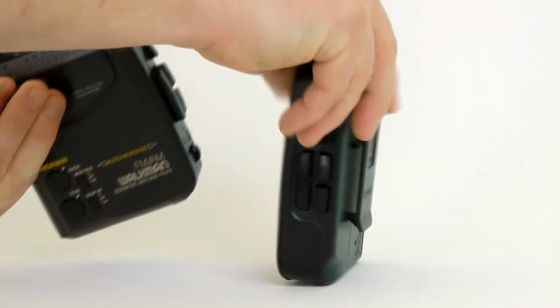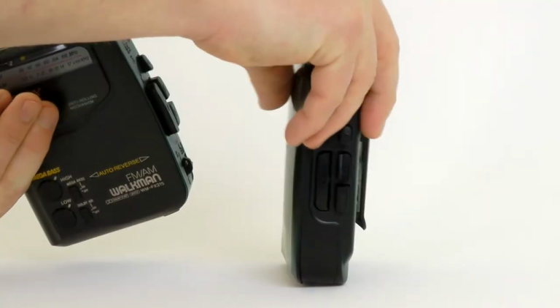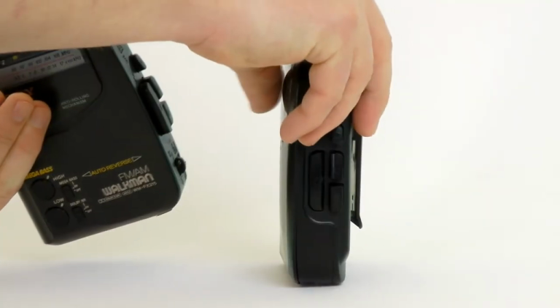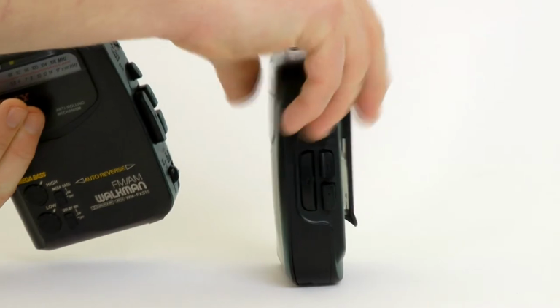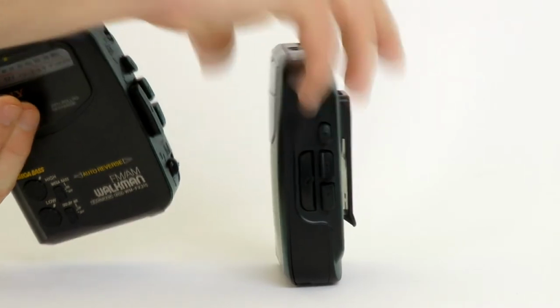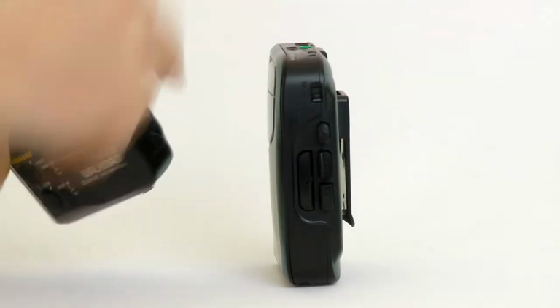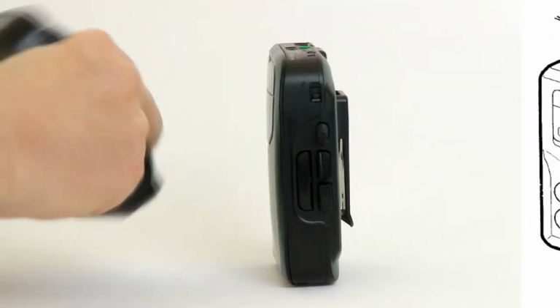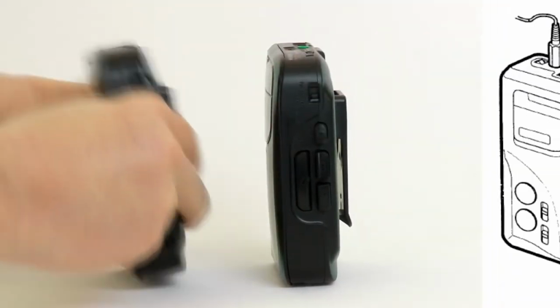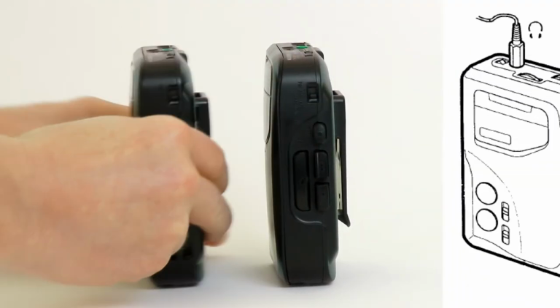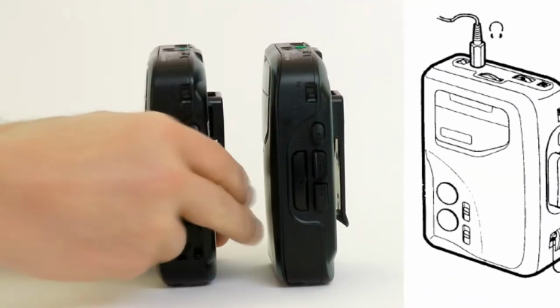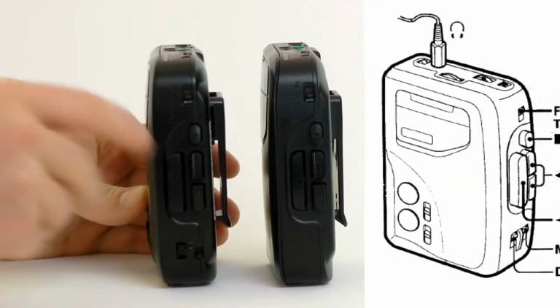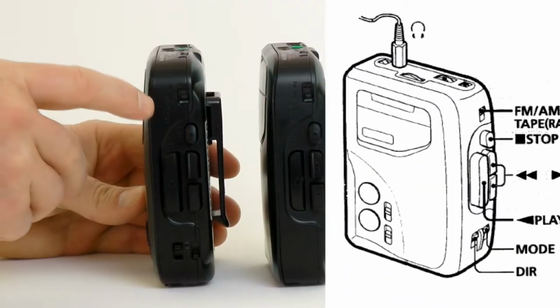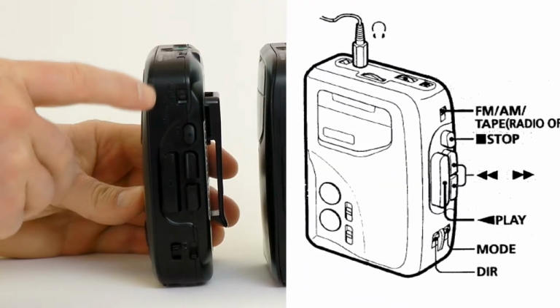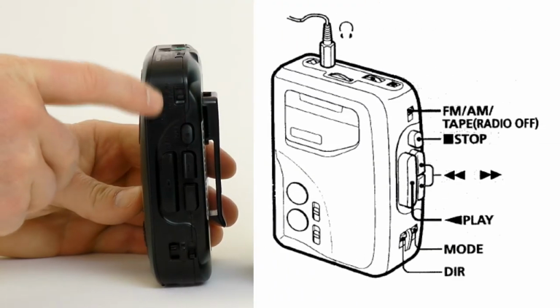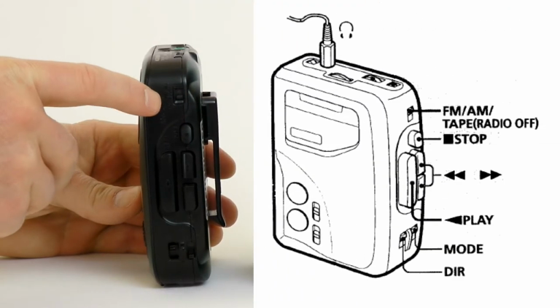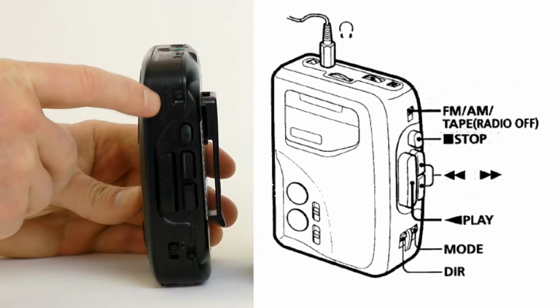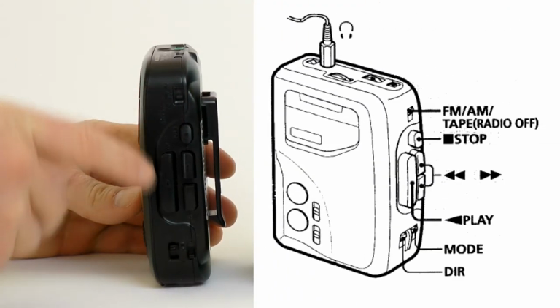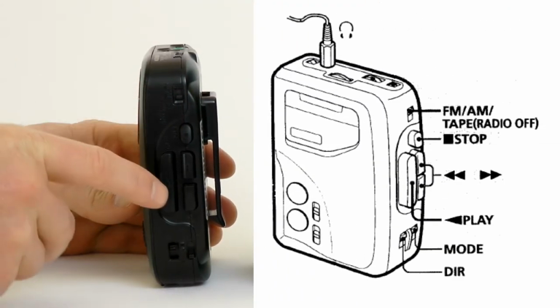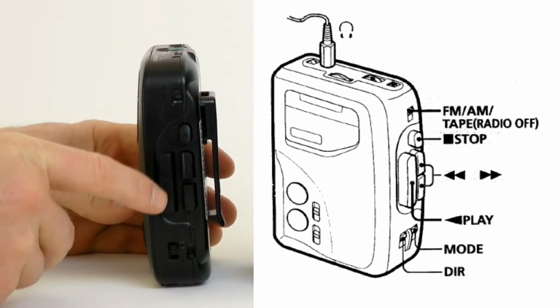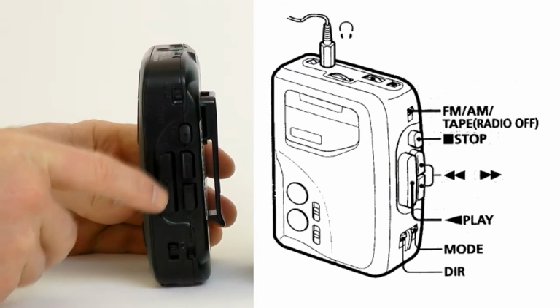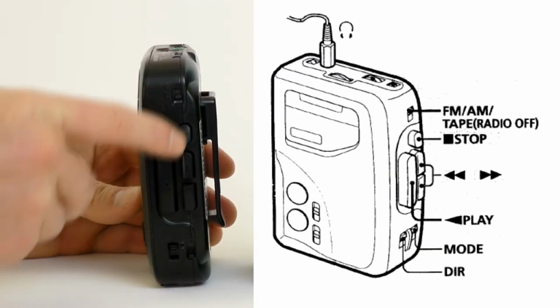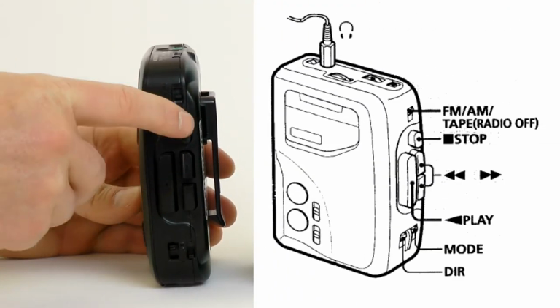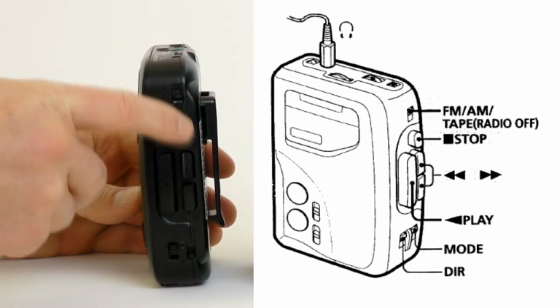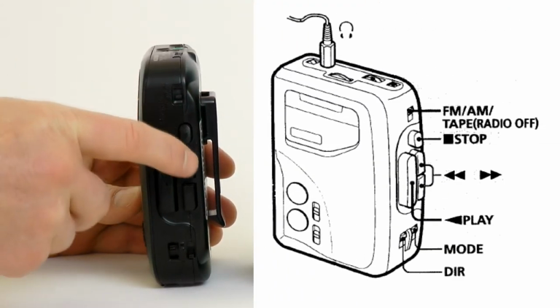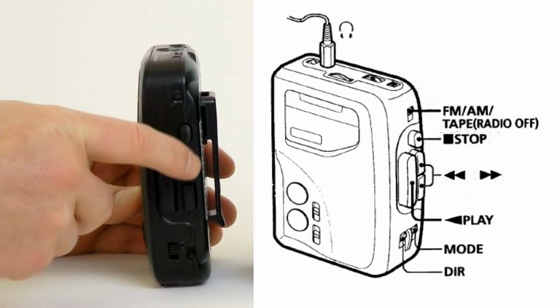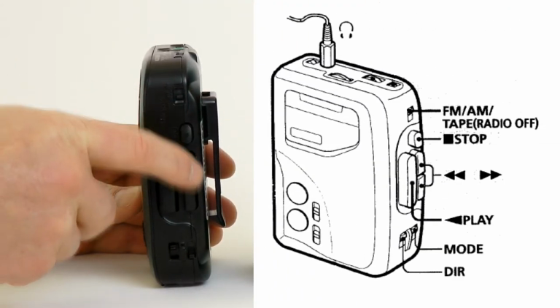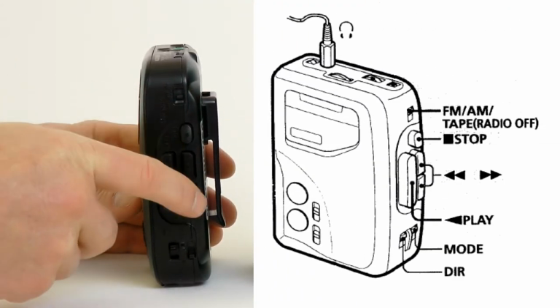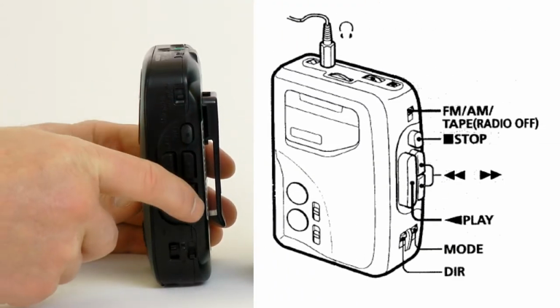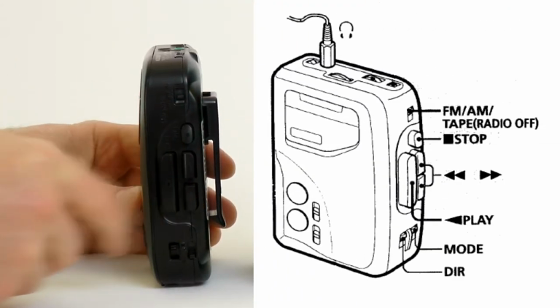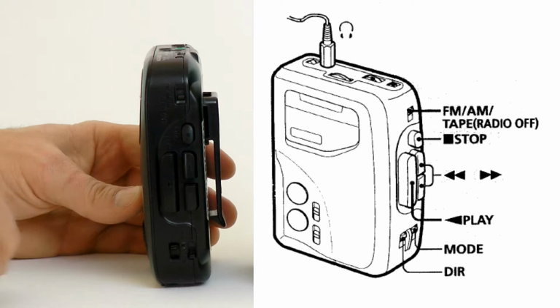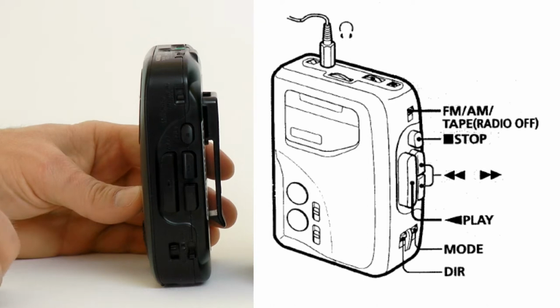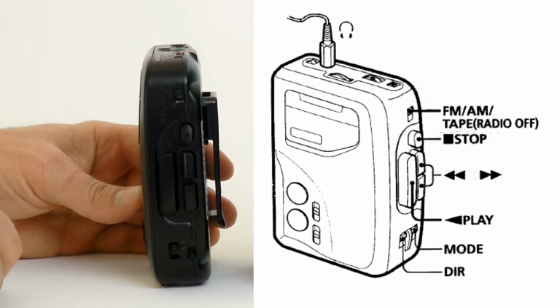On the right side there are FM-AM tape selector and play, stop, fast-forward, and rewind buttons.